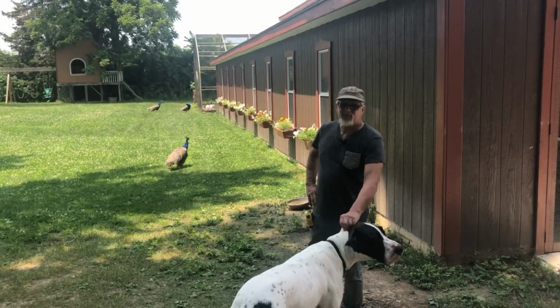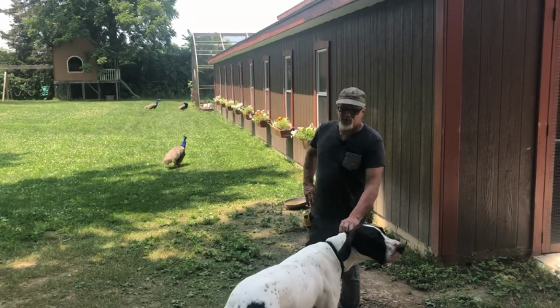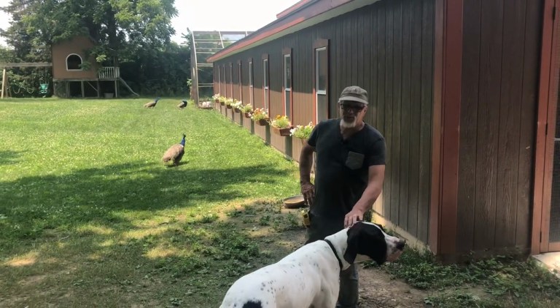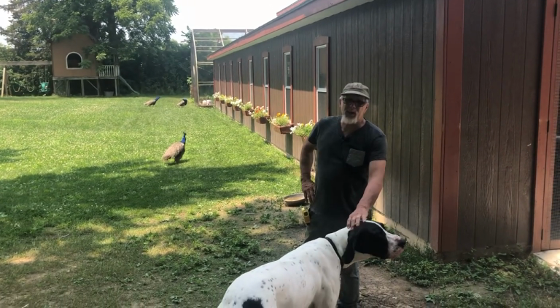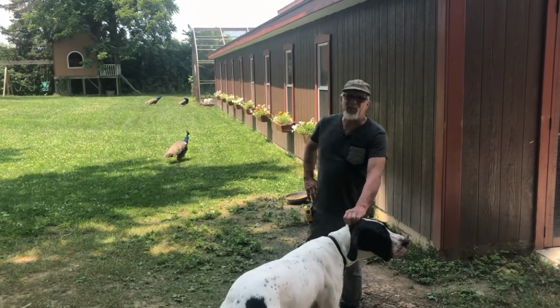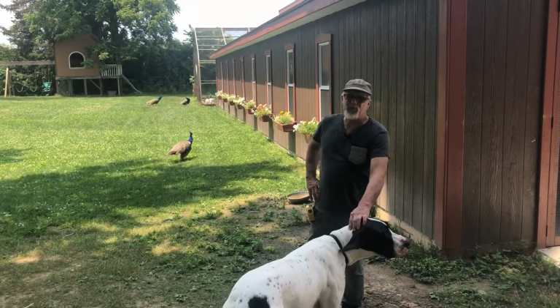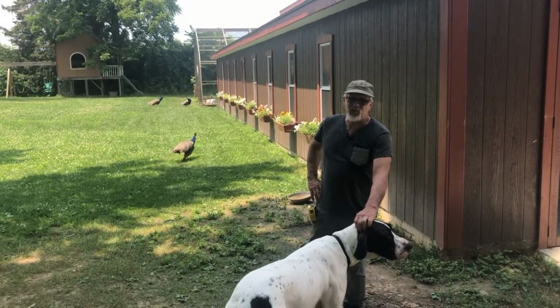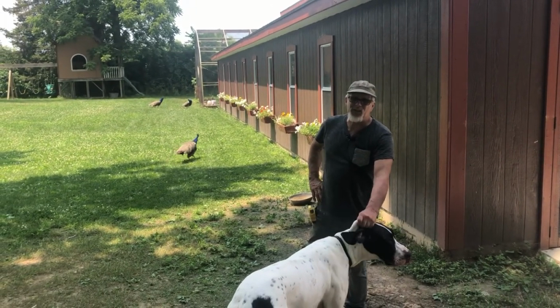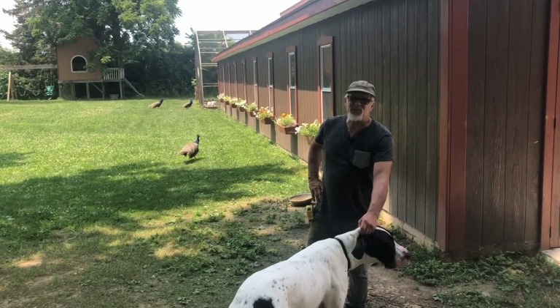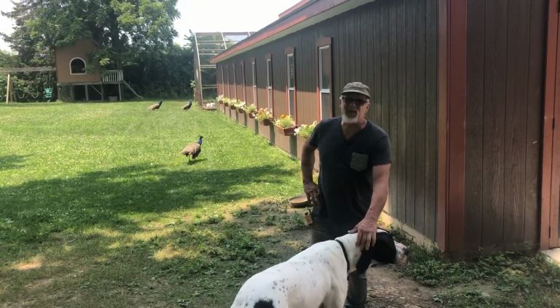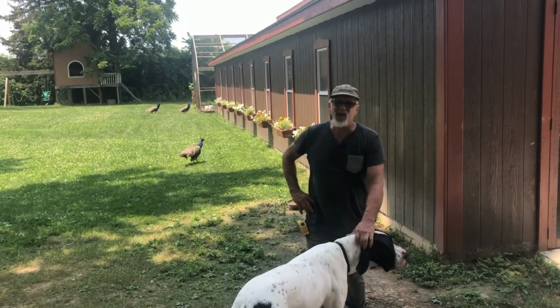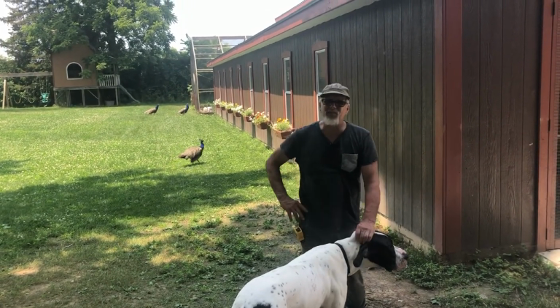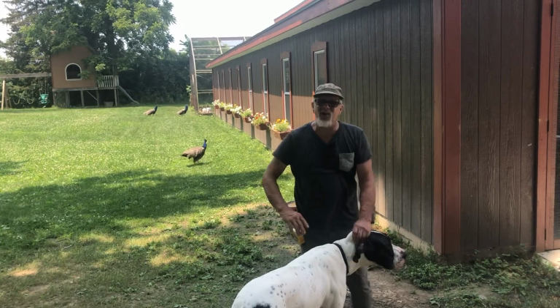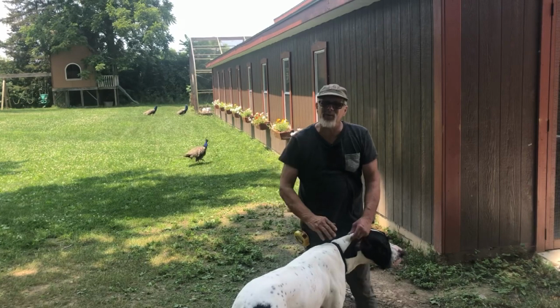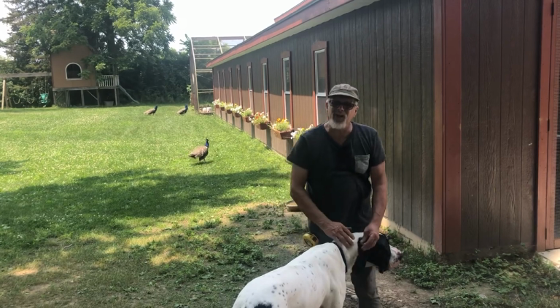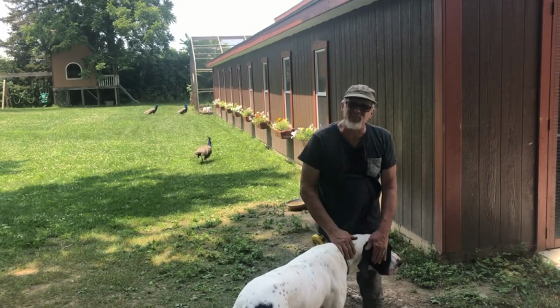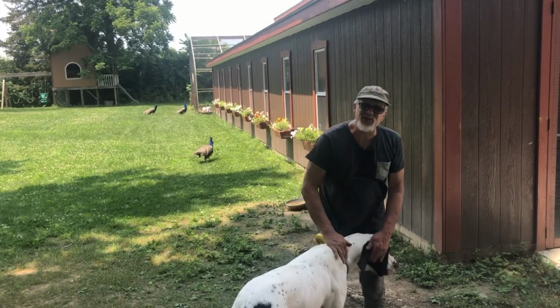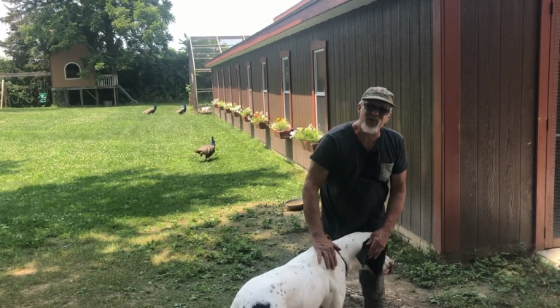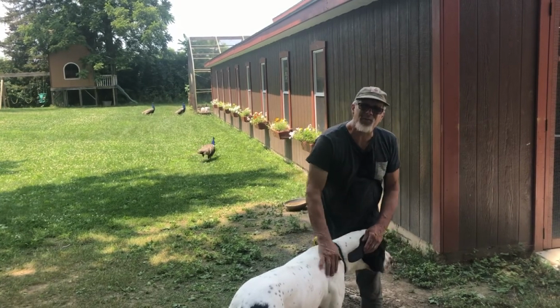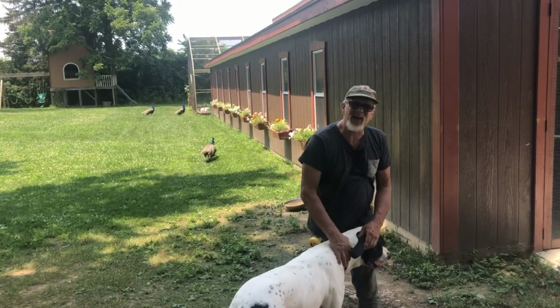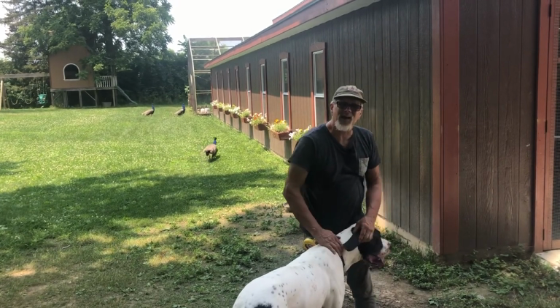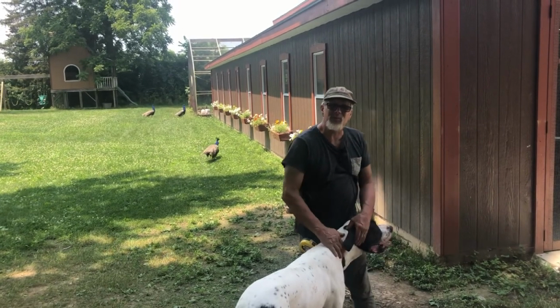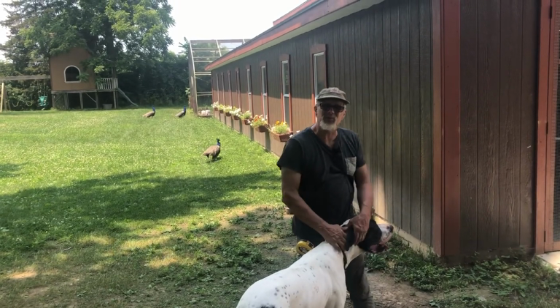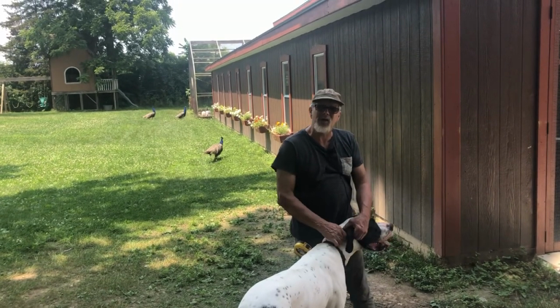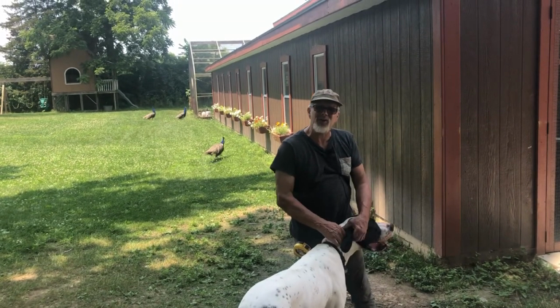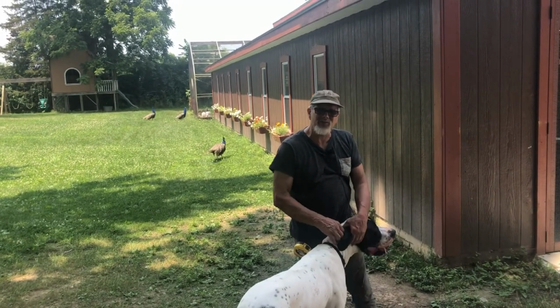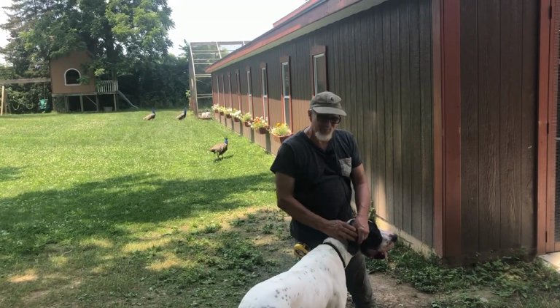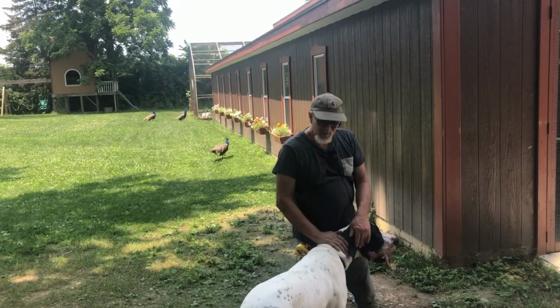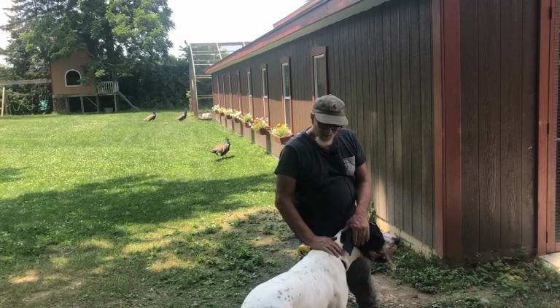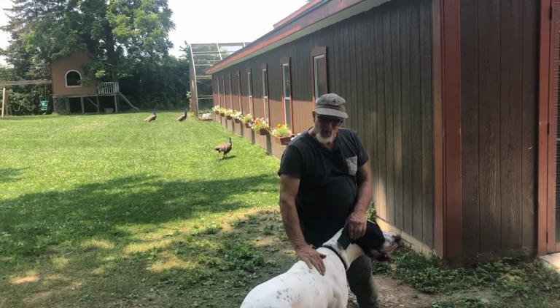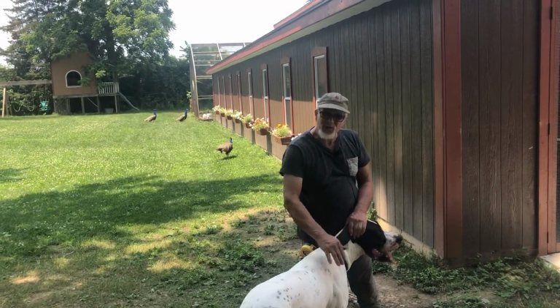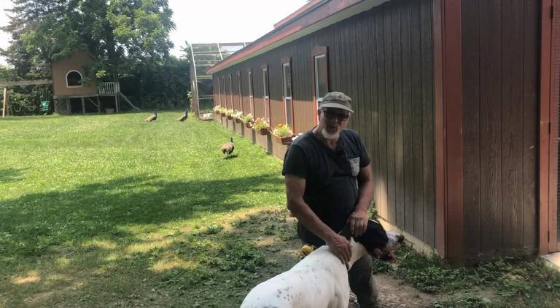Afternoon, this is Papa, Builder of Things at My Shire Farm. You can find us at MyShireFarm.com, YouTube My Shire Farm, quality quail.